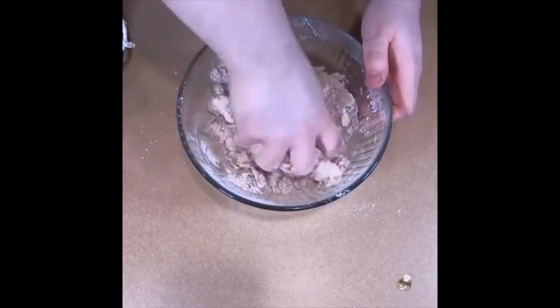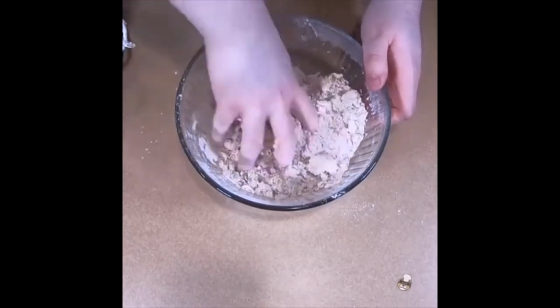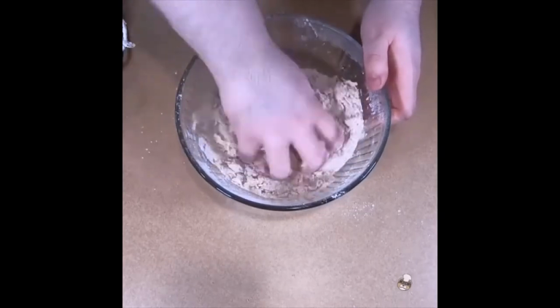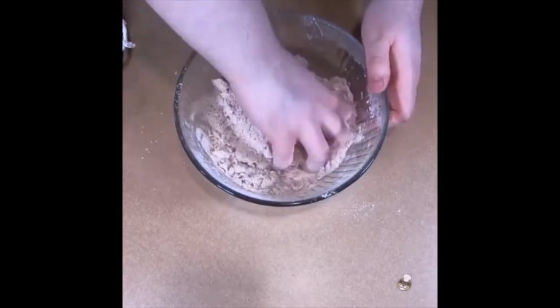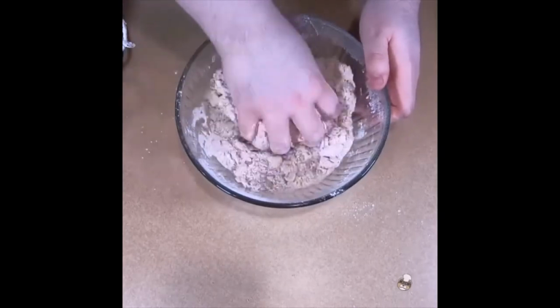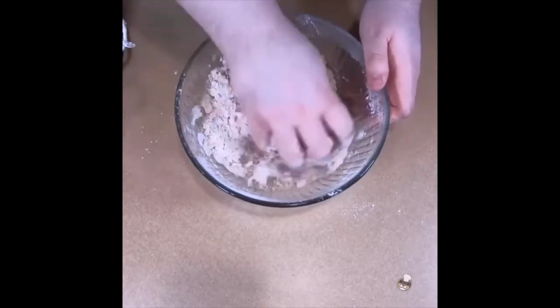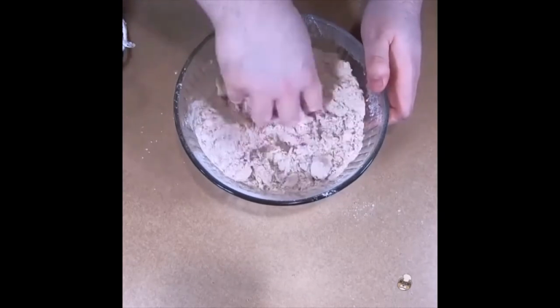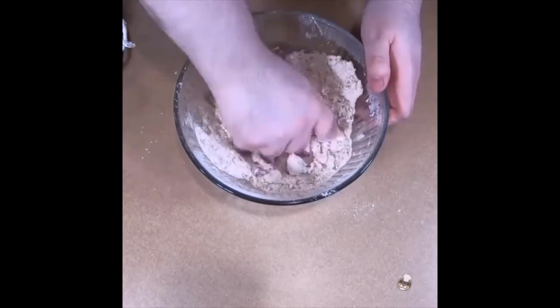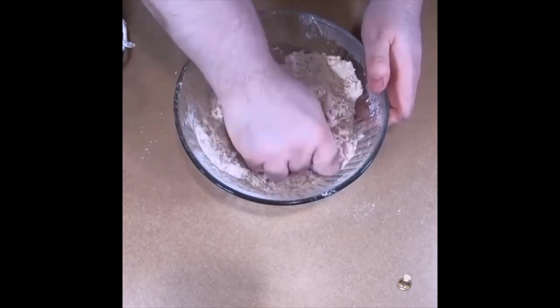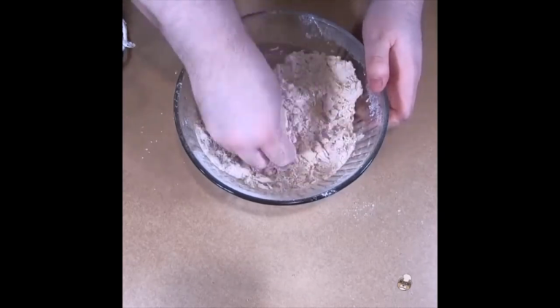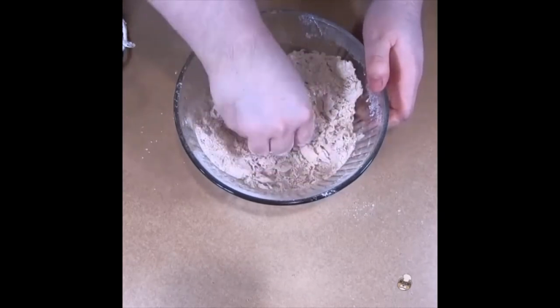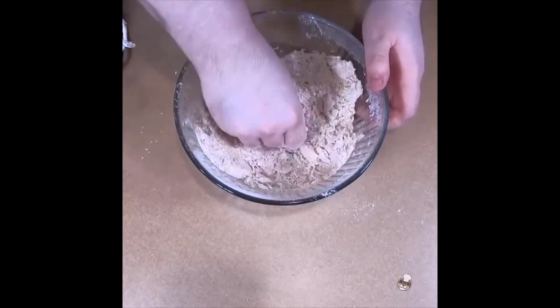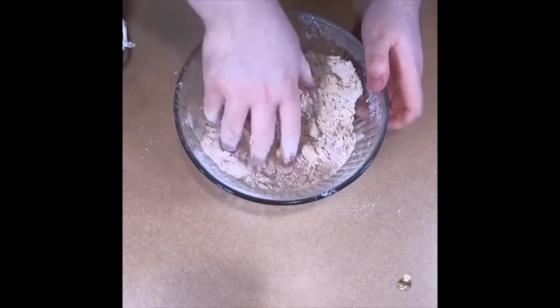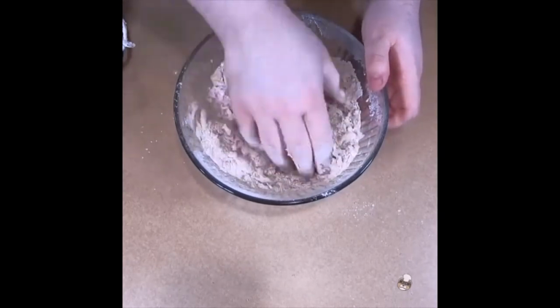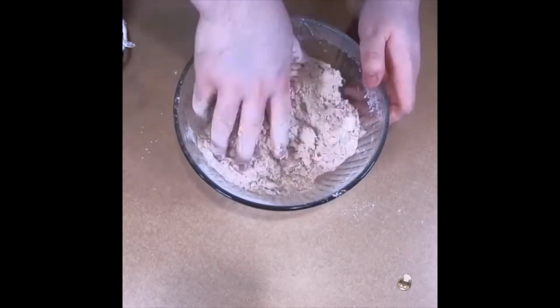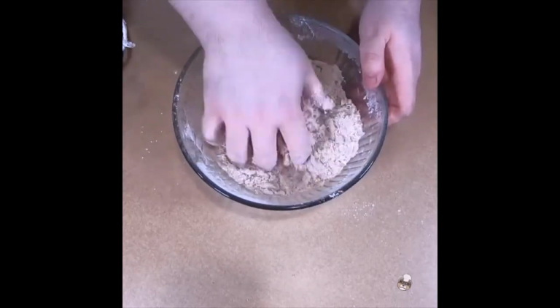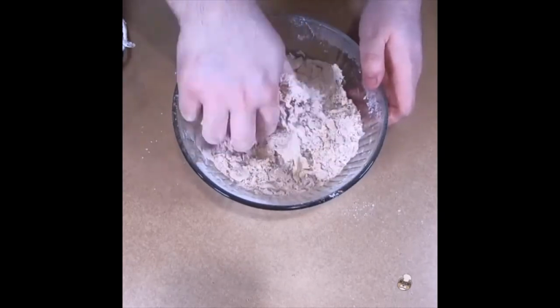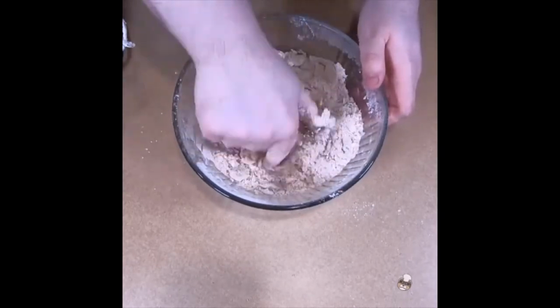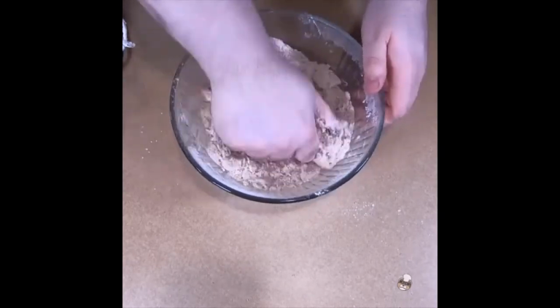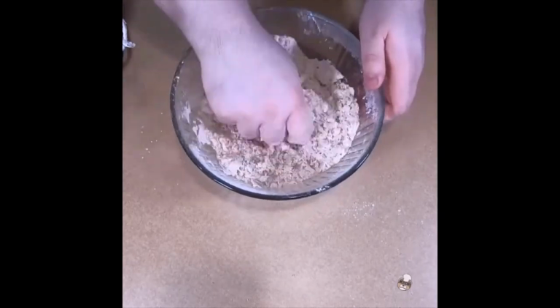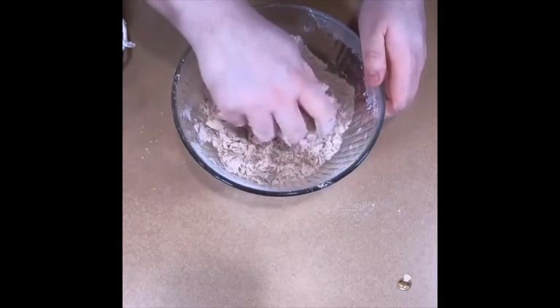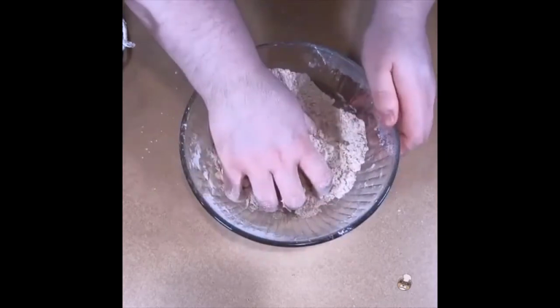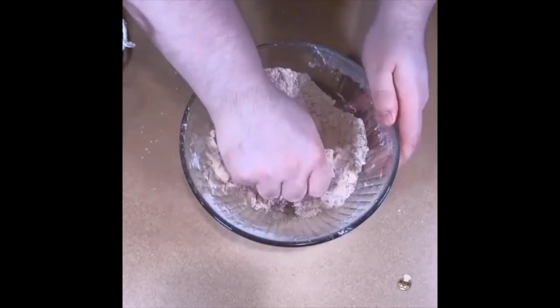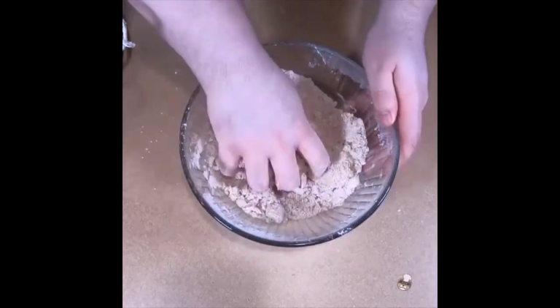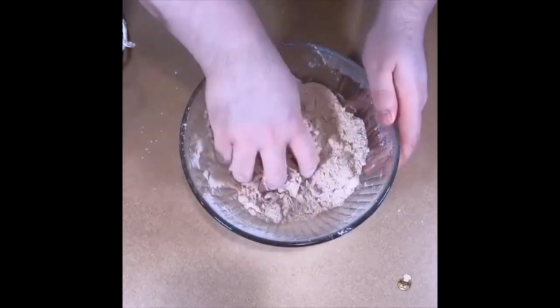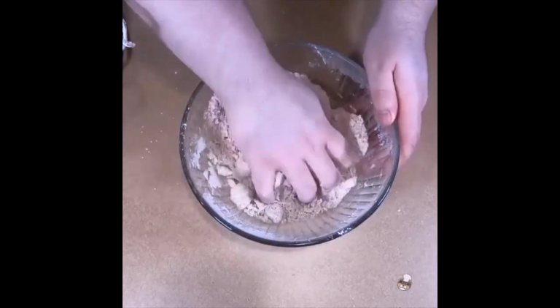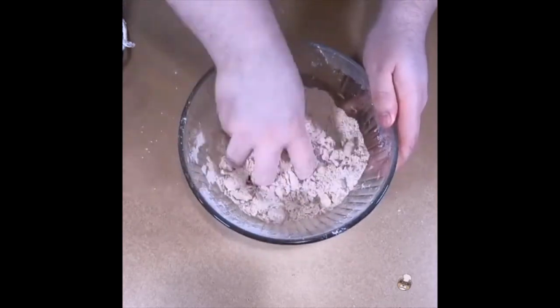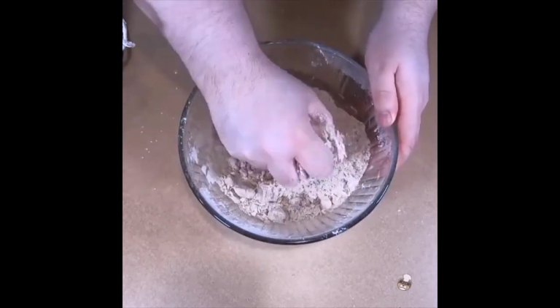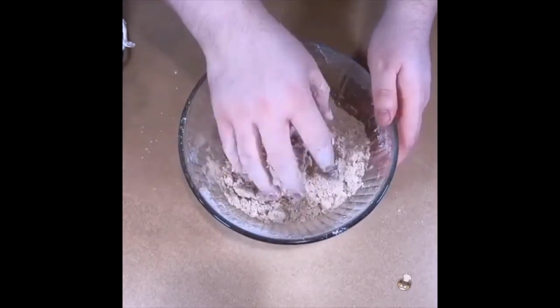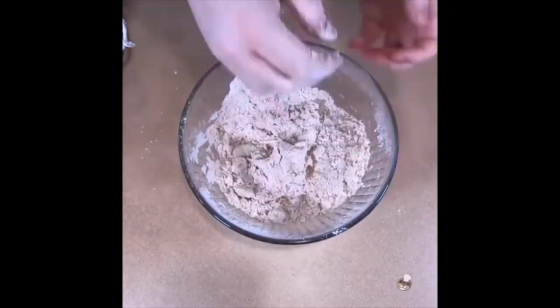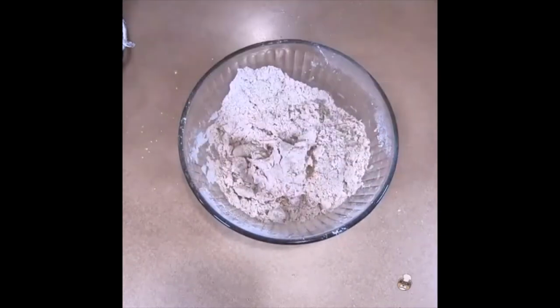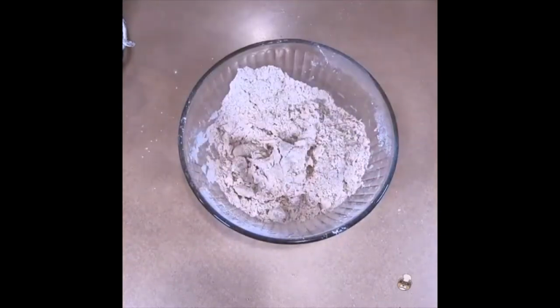Once done, we want to knead the dough until we have a nice ball. Wrap it up and allow it to chill for one hour.